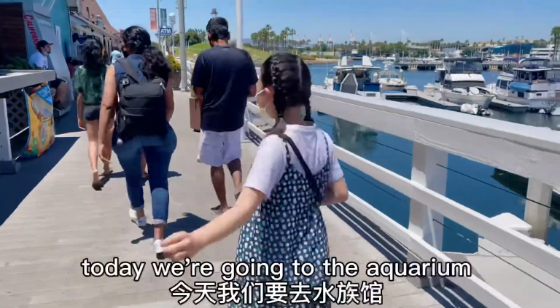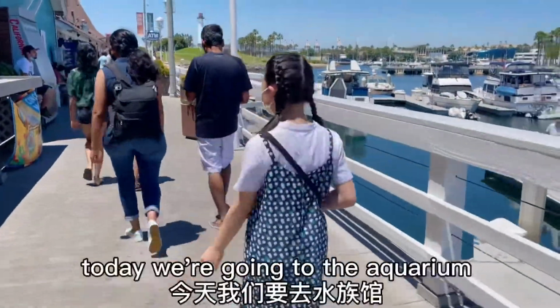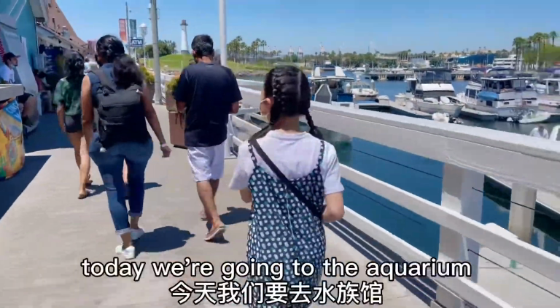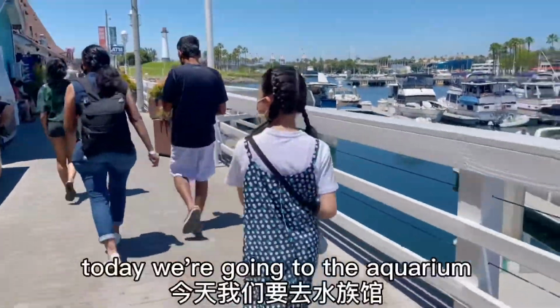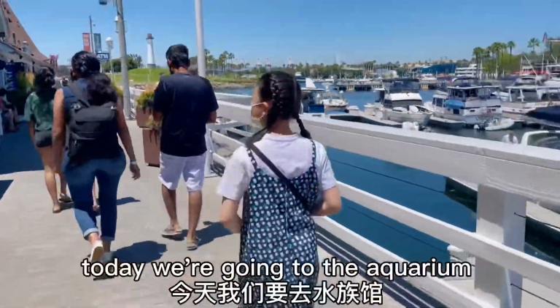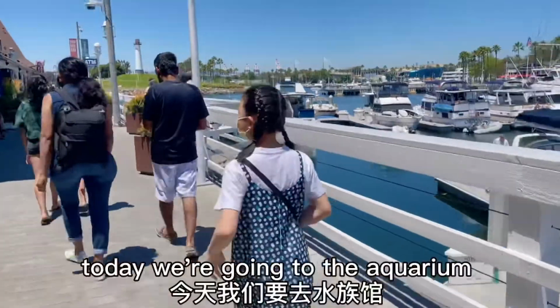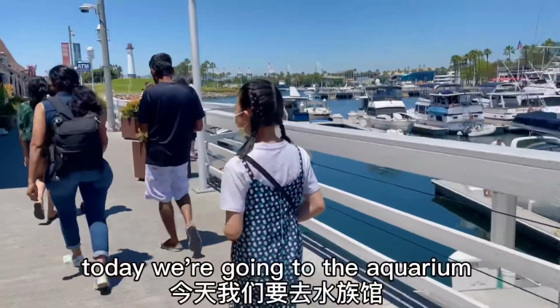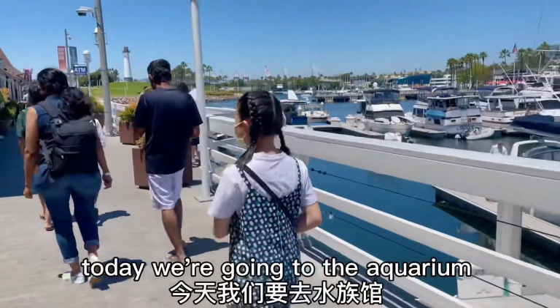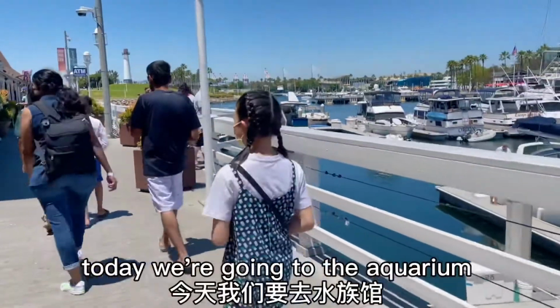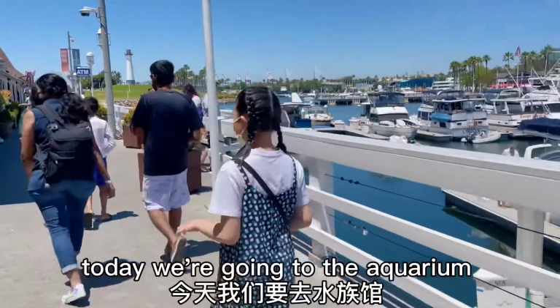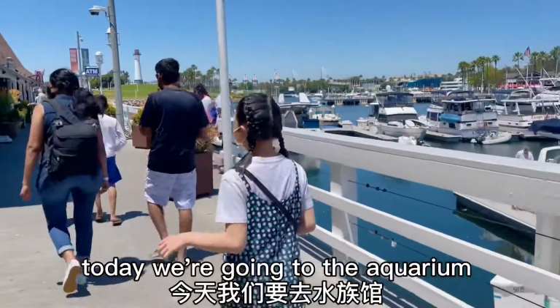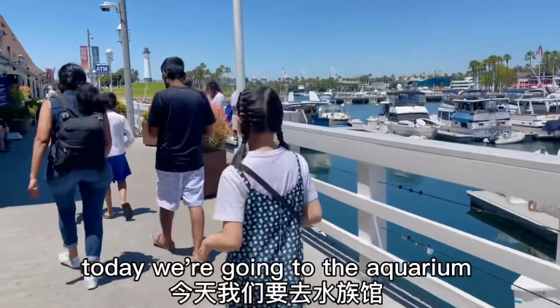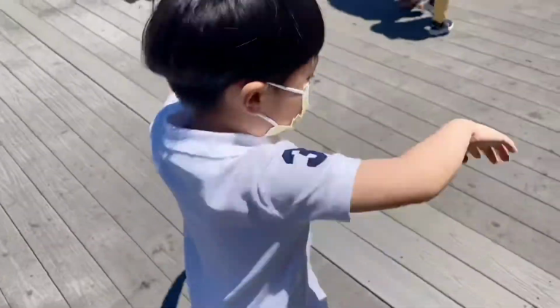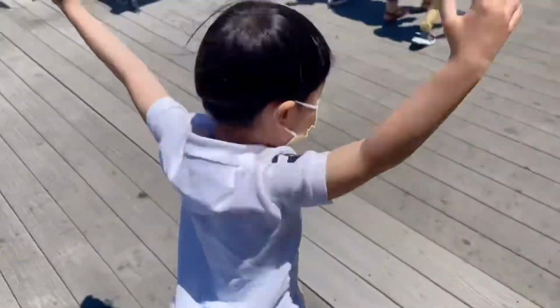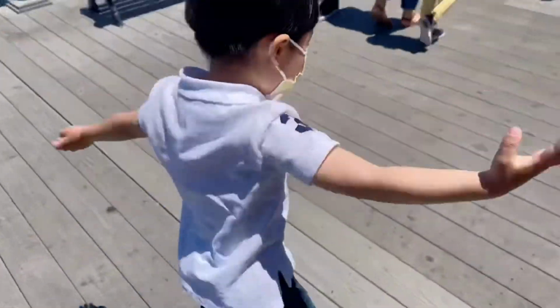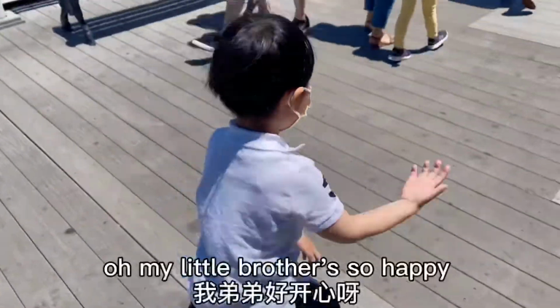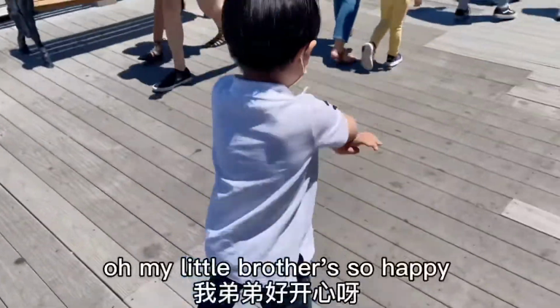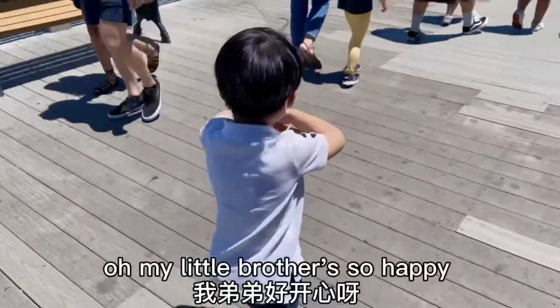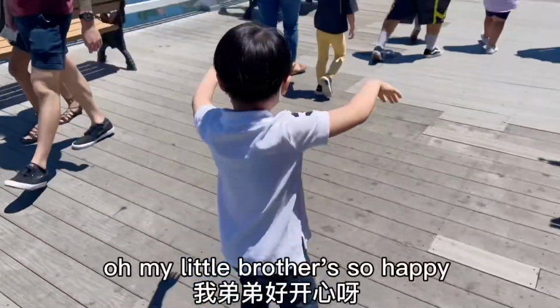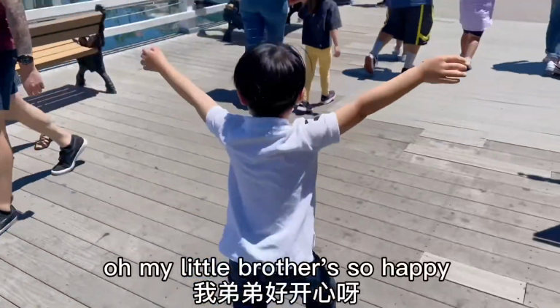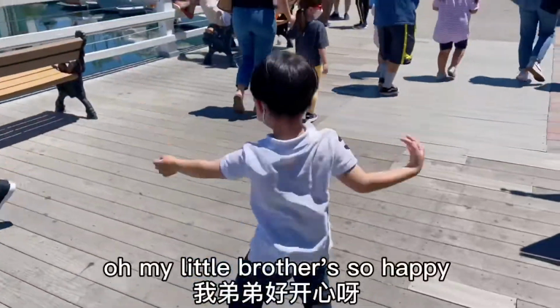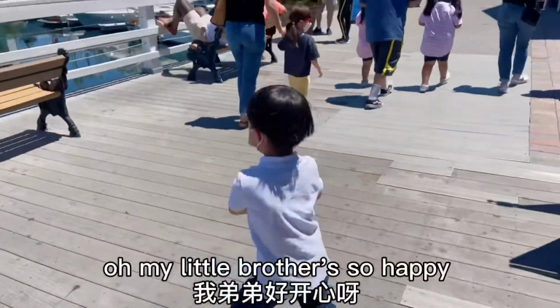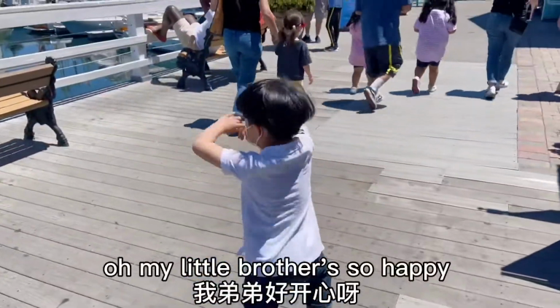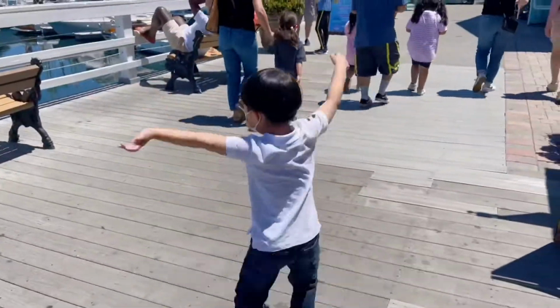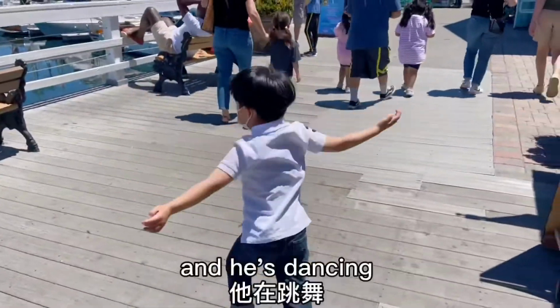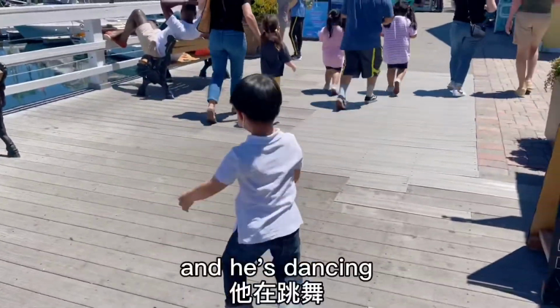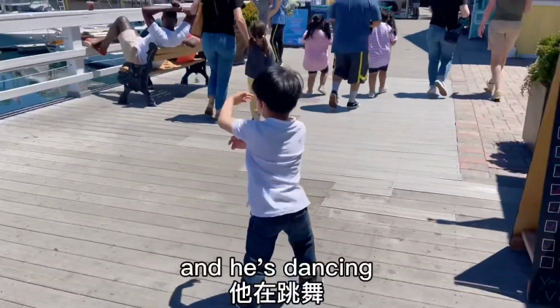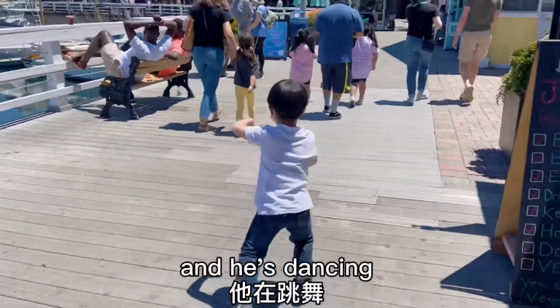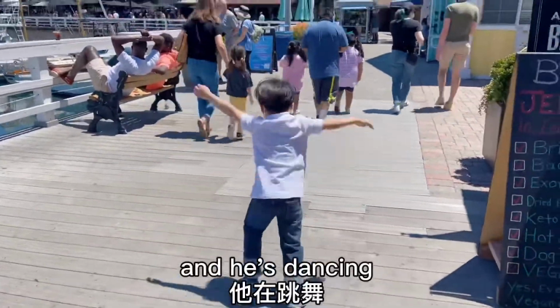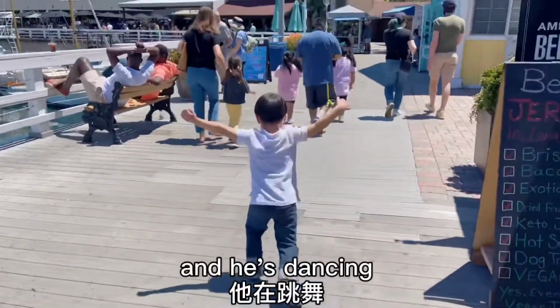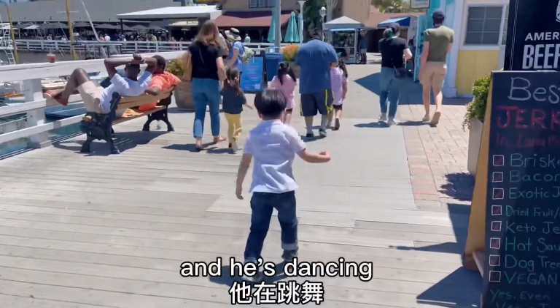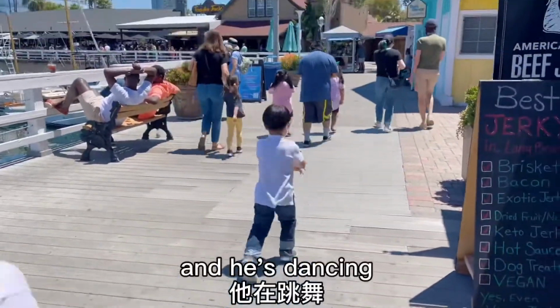Hello everyone. Today we're going to the aquarium. My little brother is so happy and he's dancing.